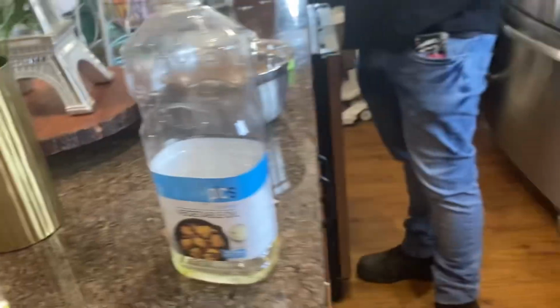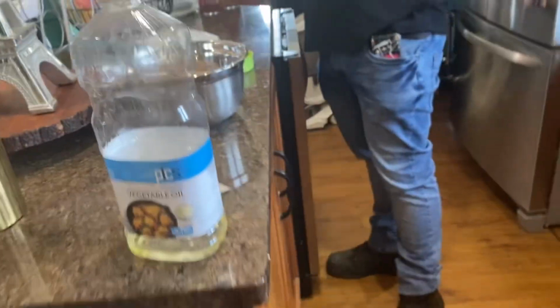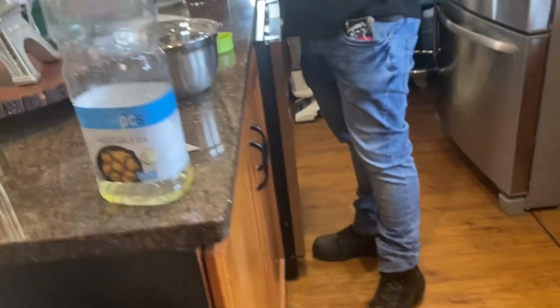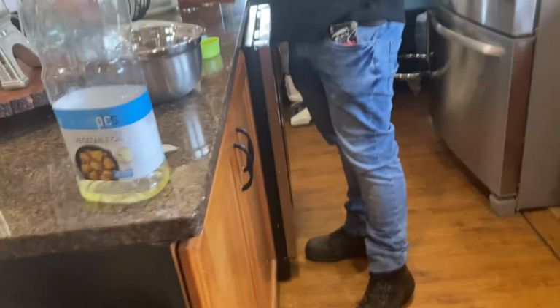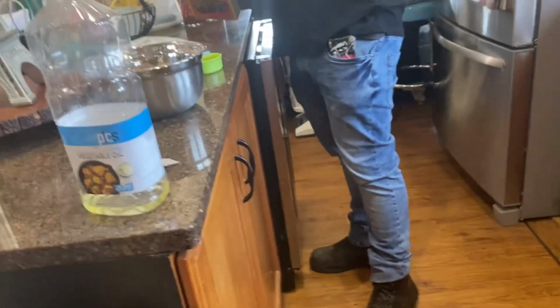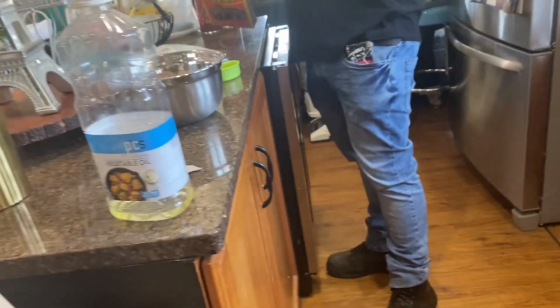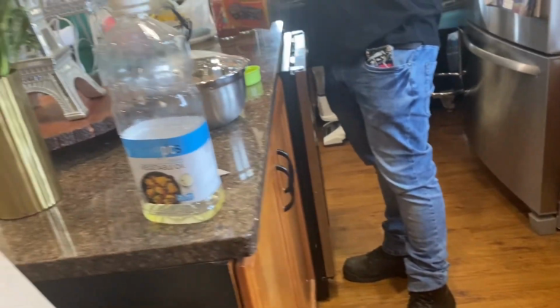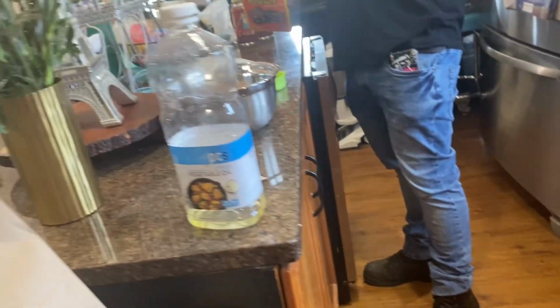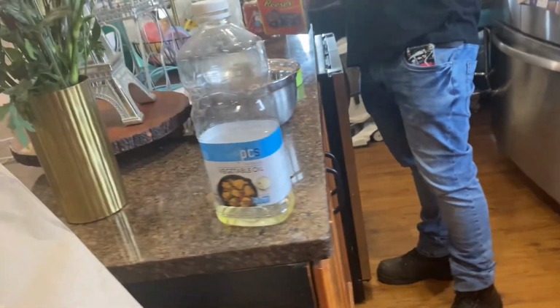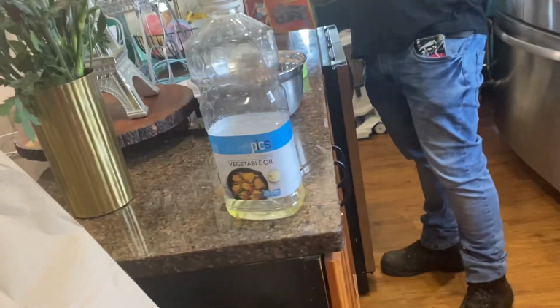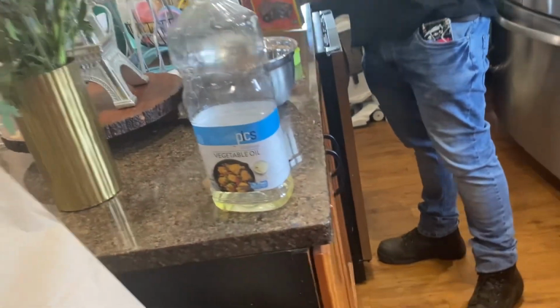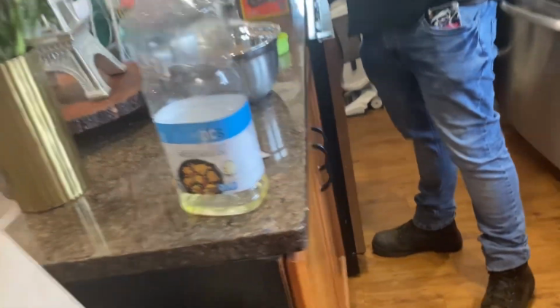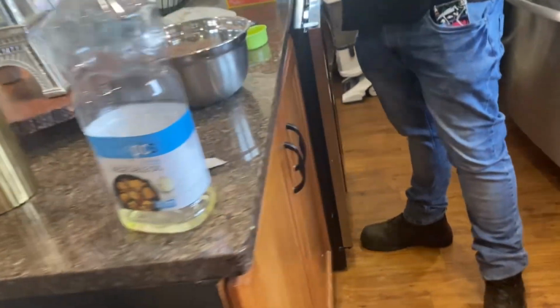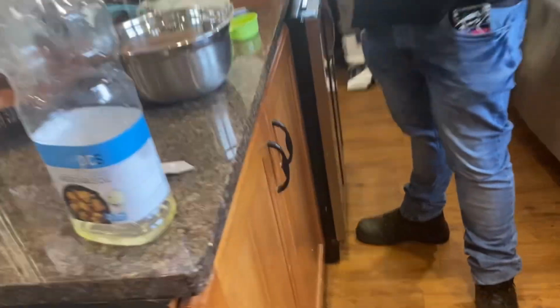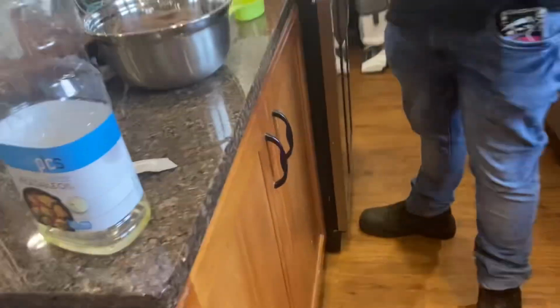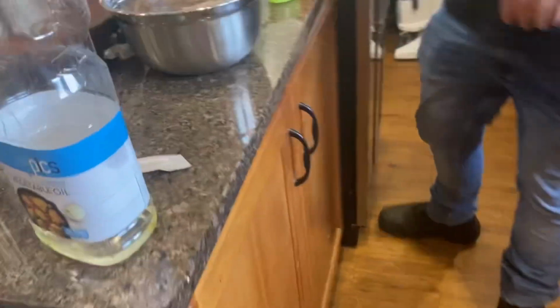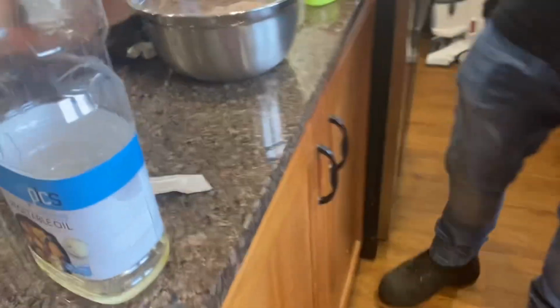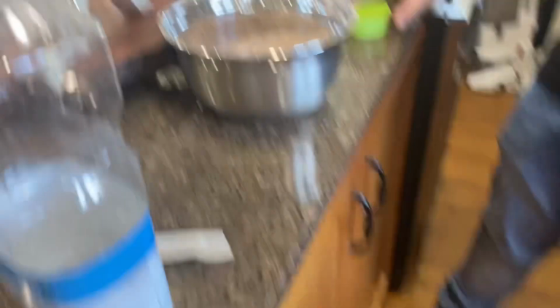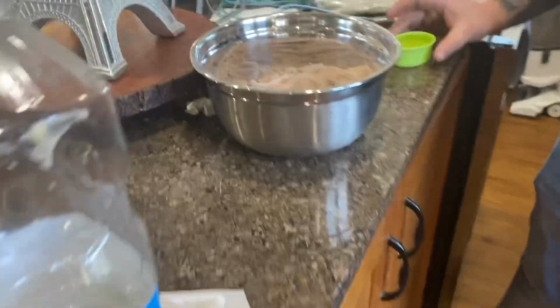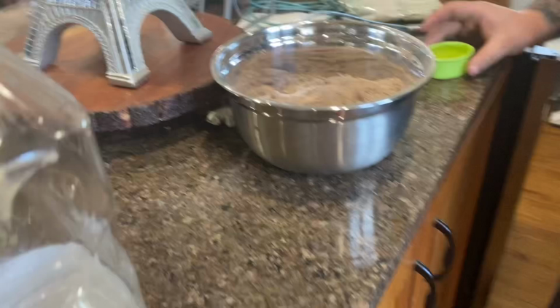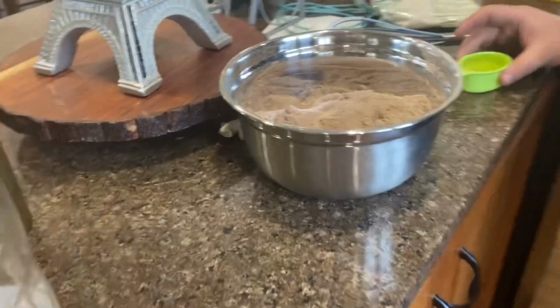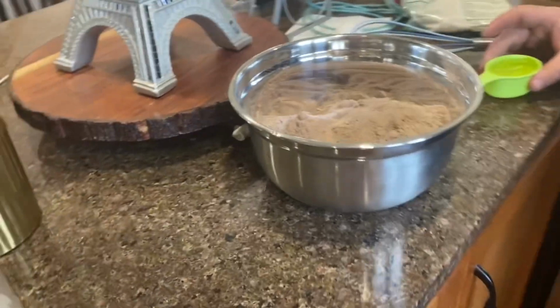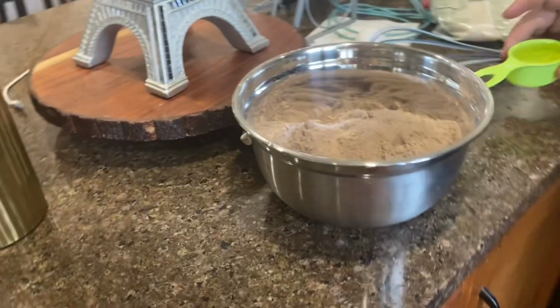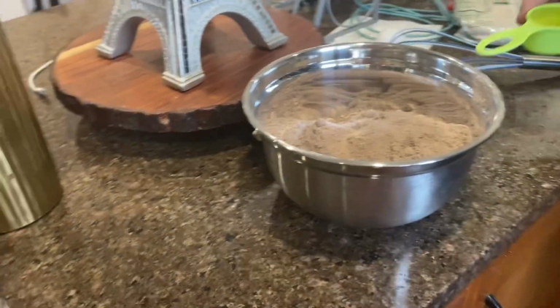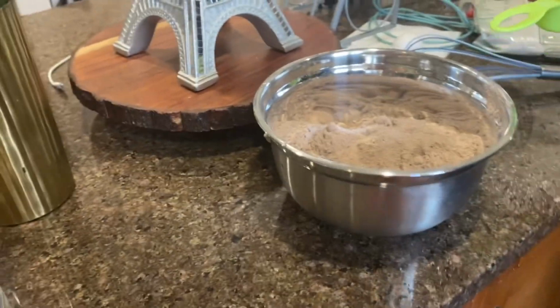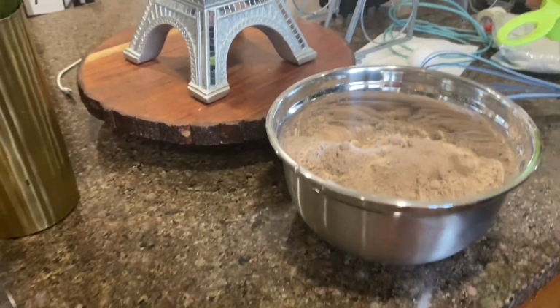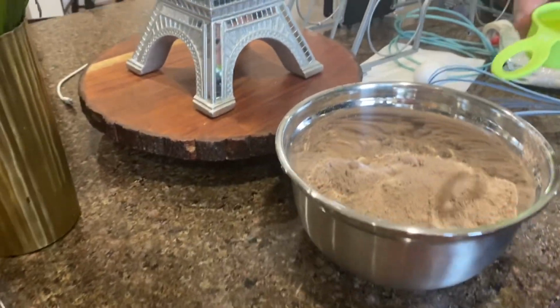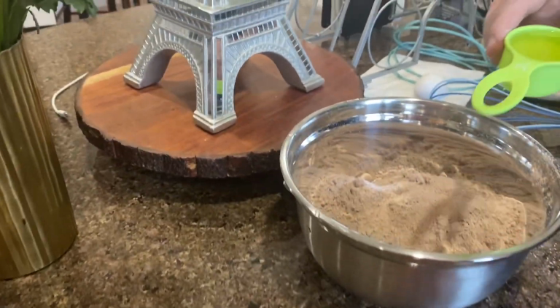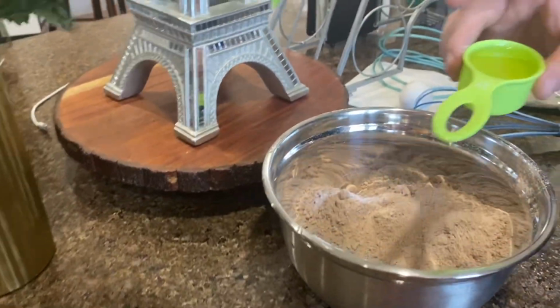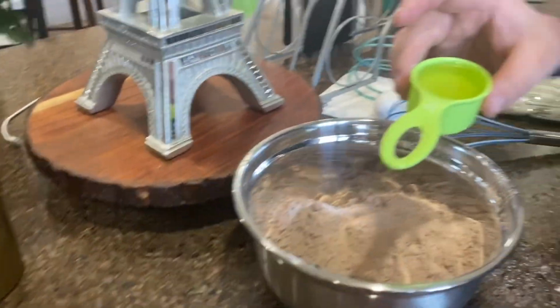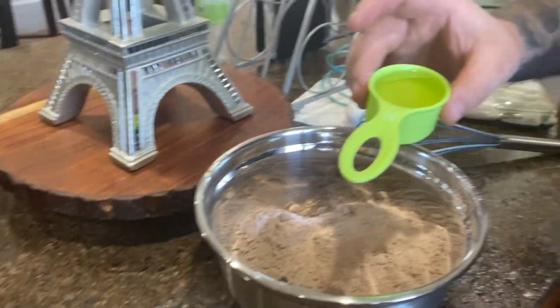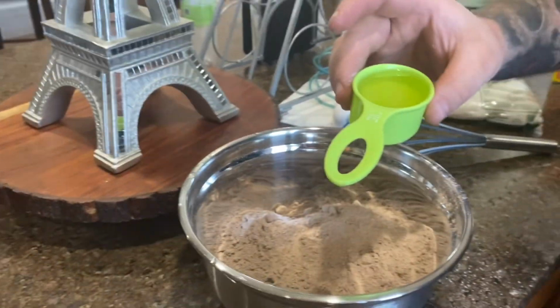You wanna dump the oil in? Dump it in the bowl.